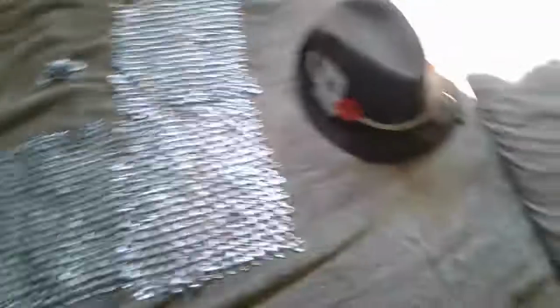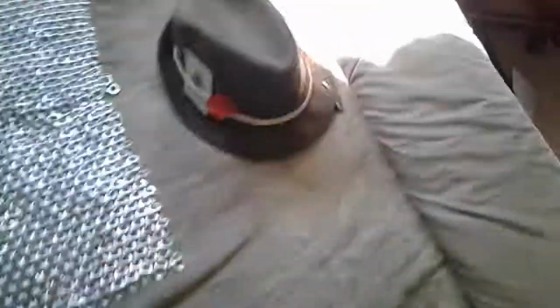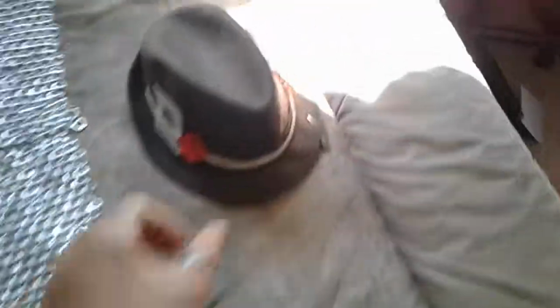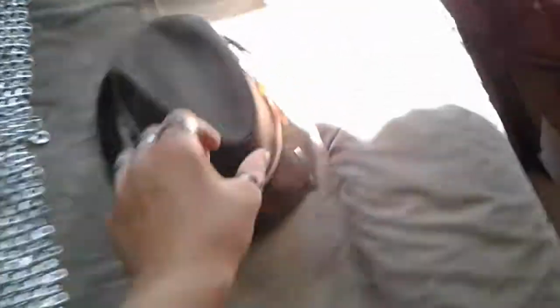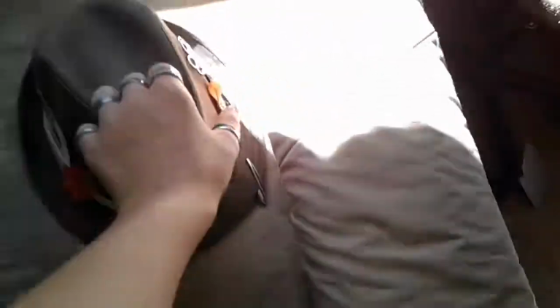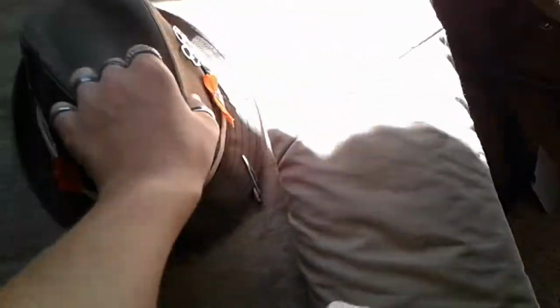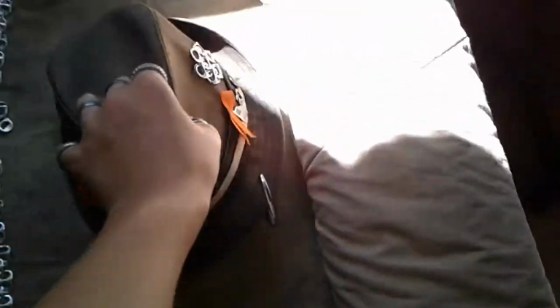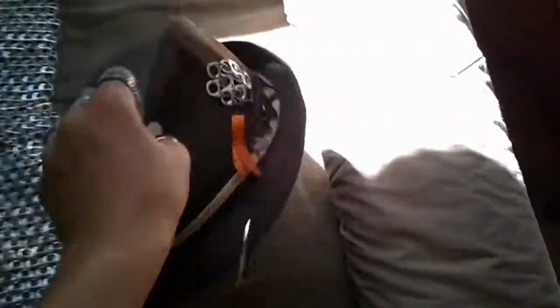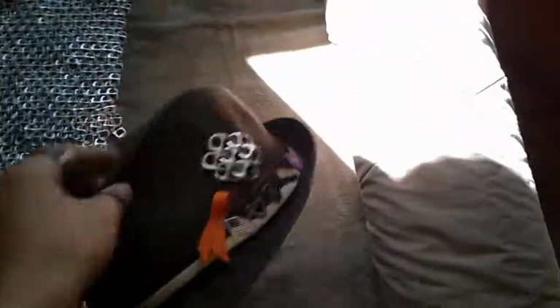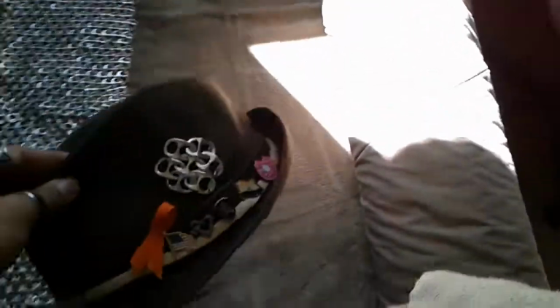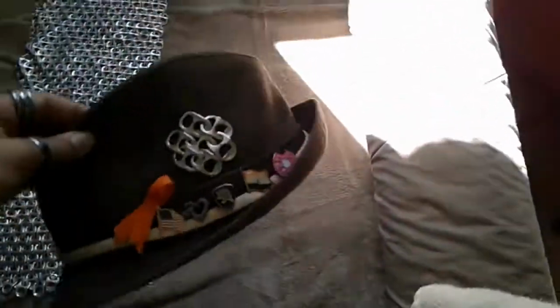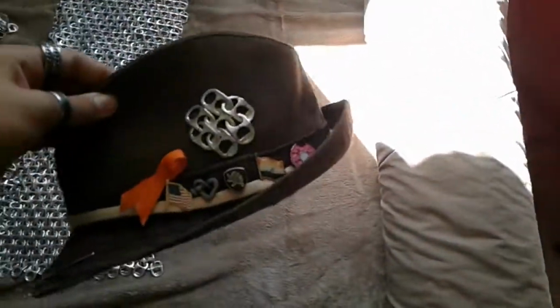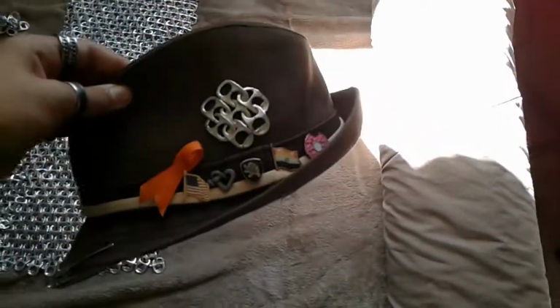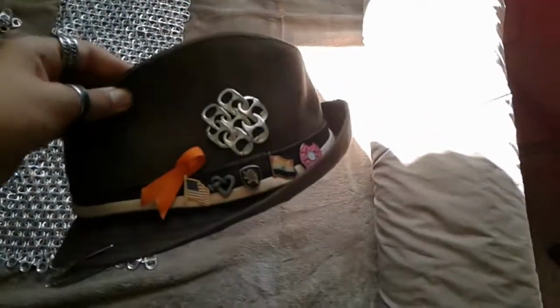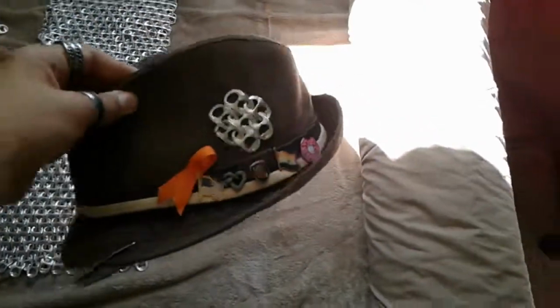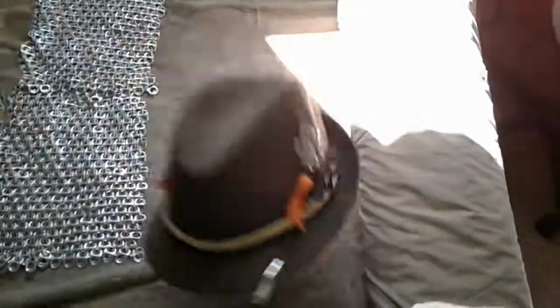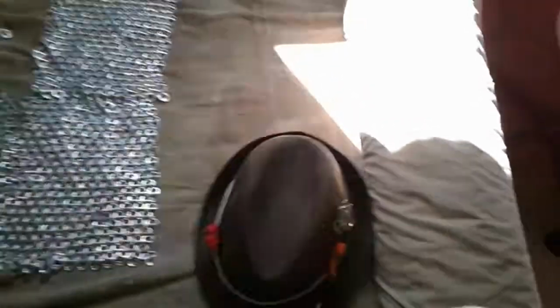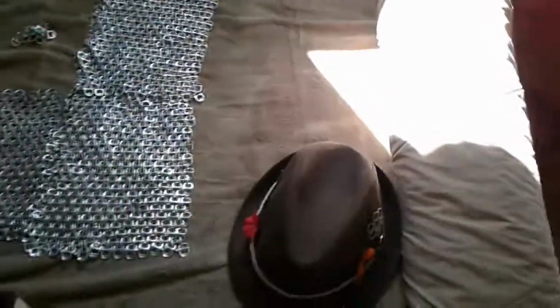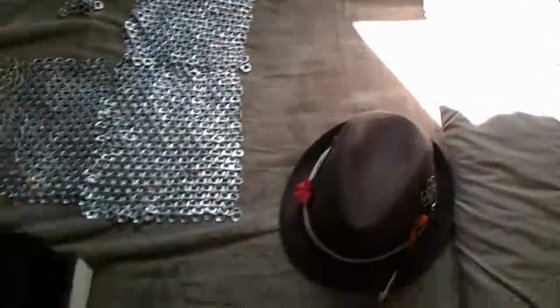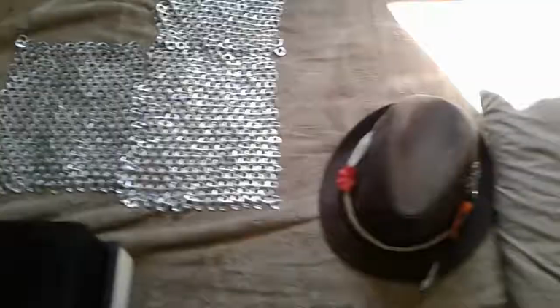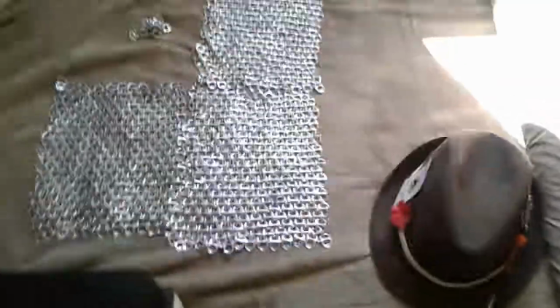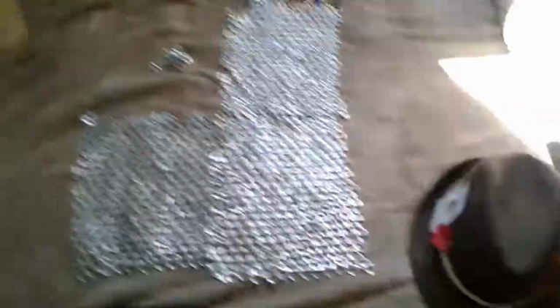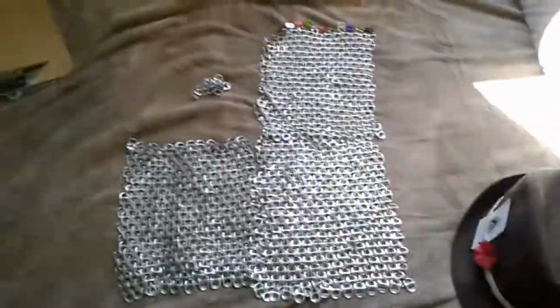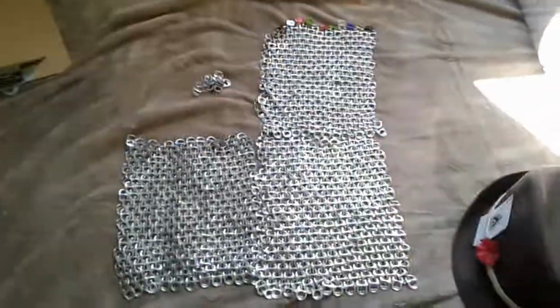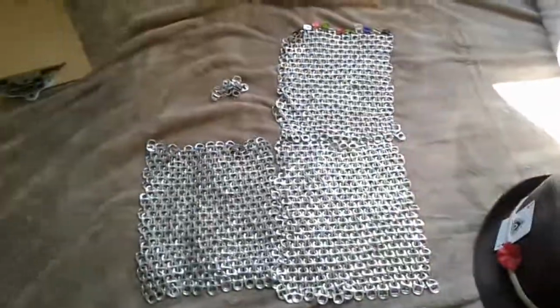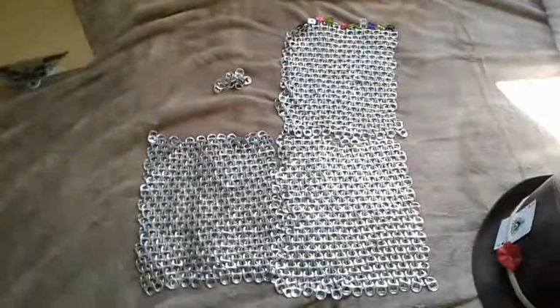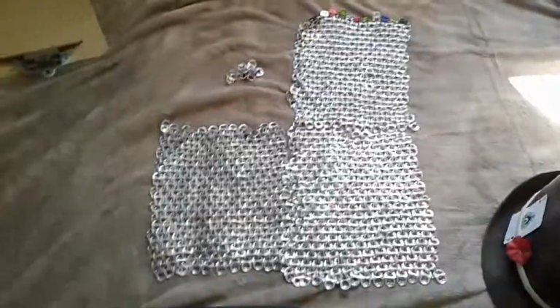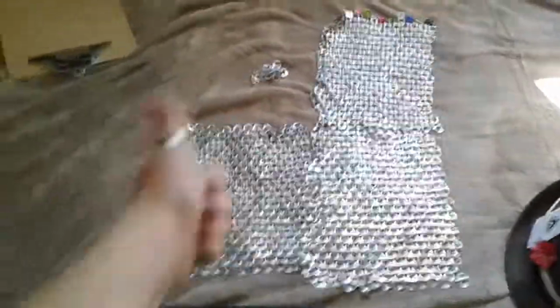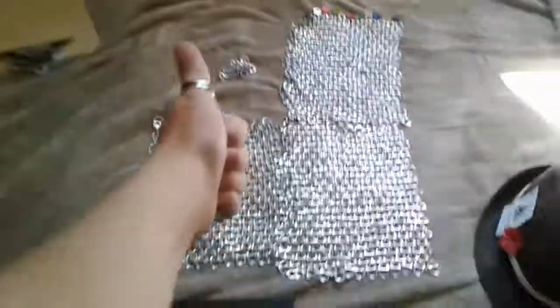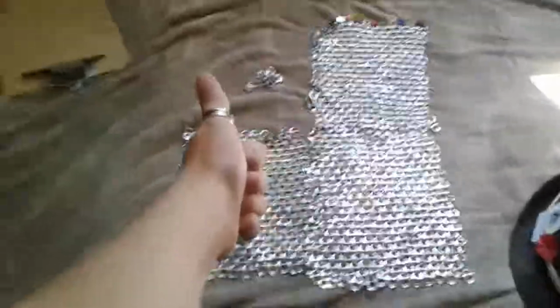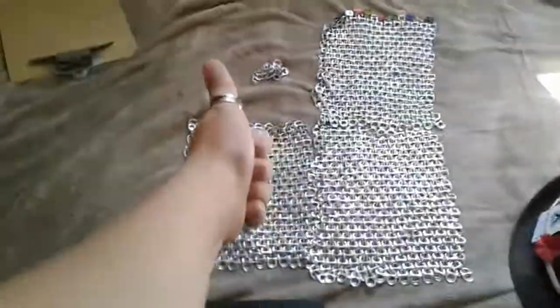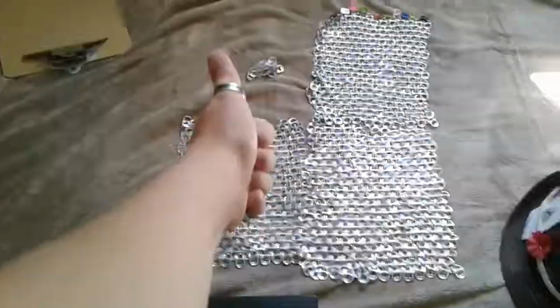Here's what I have on my hat. I hope you enjoyed.